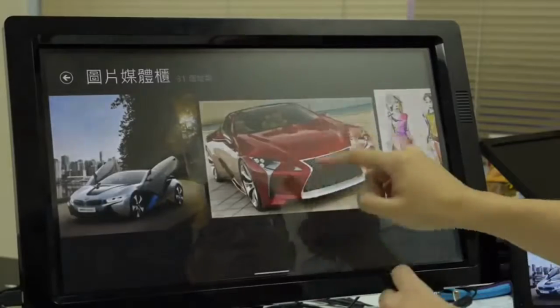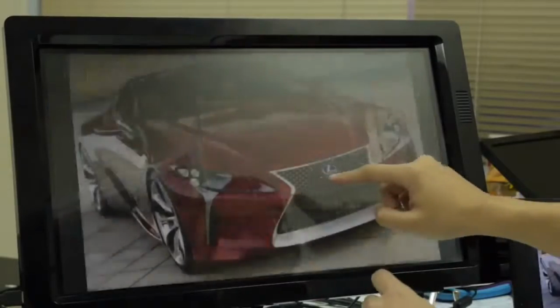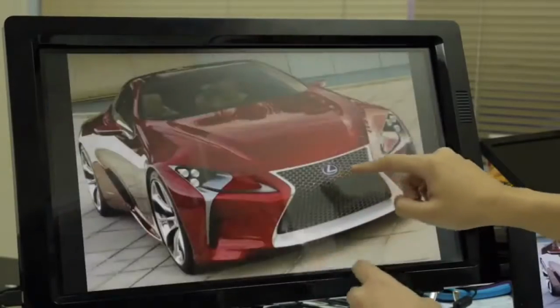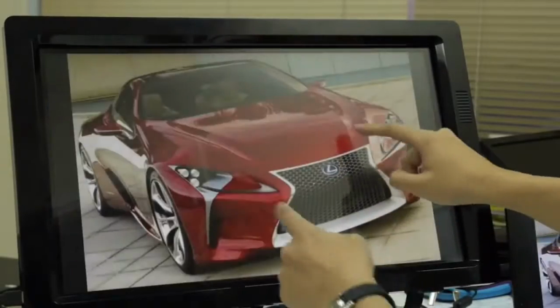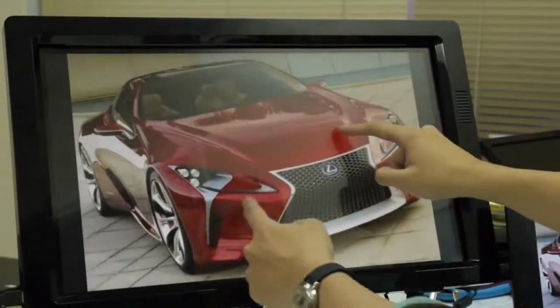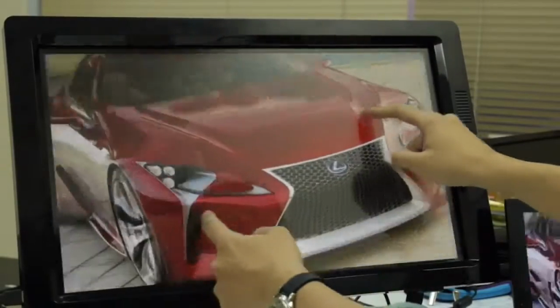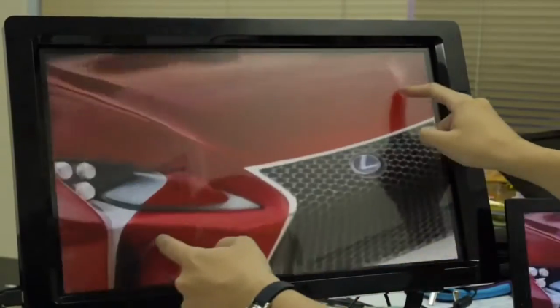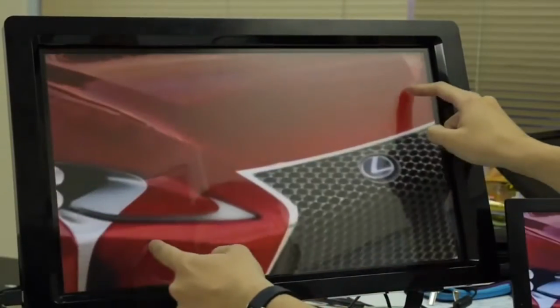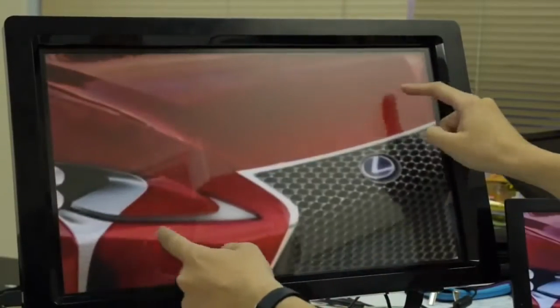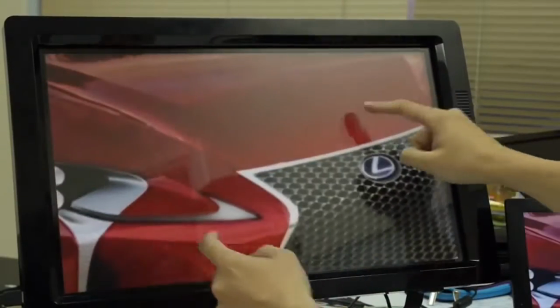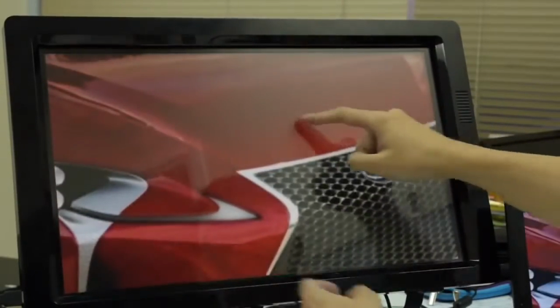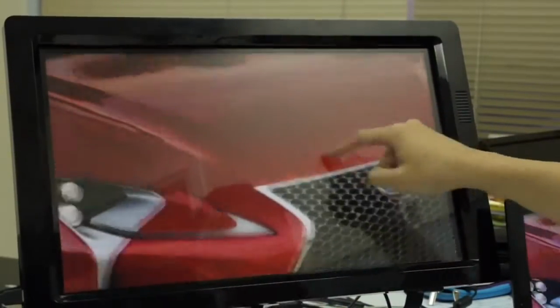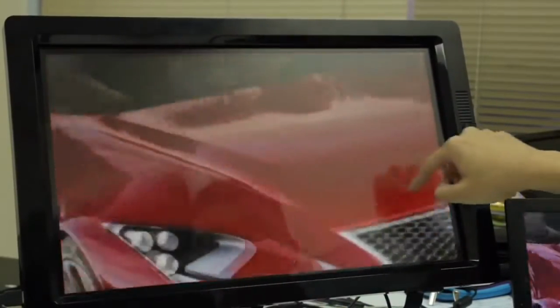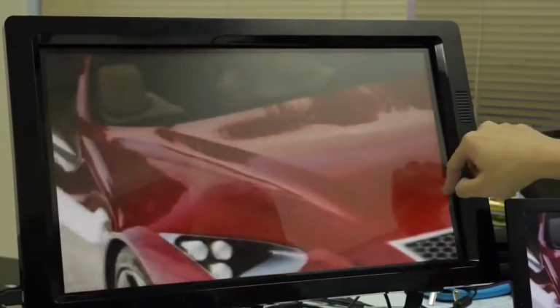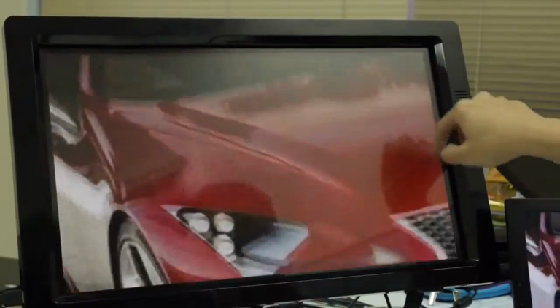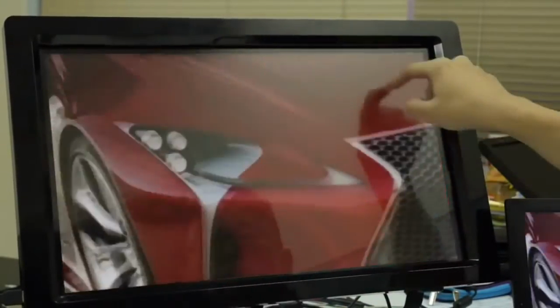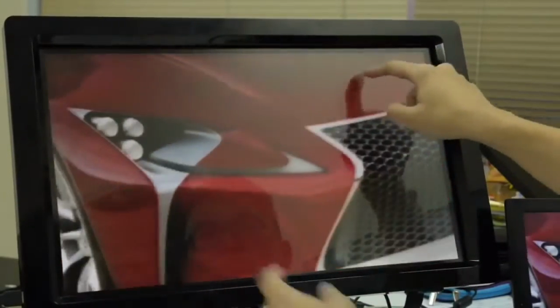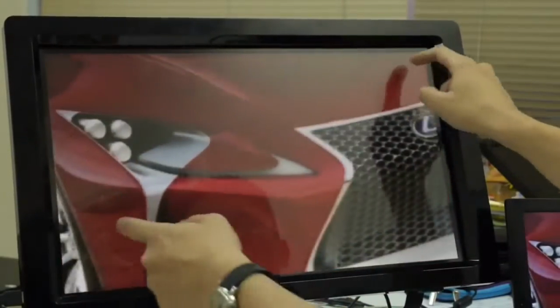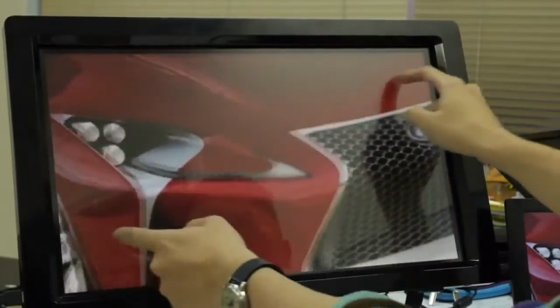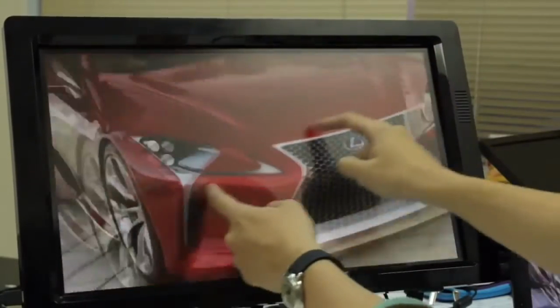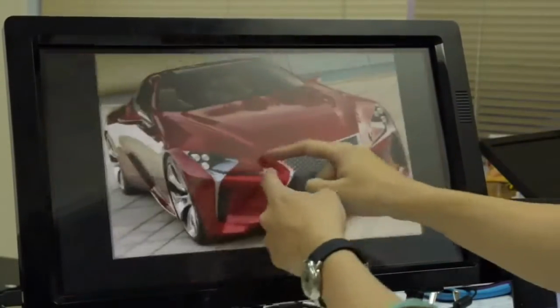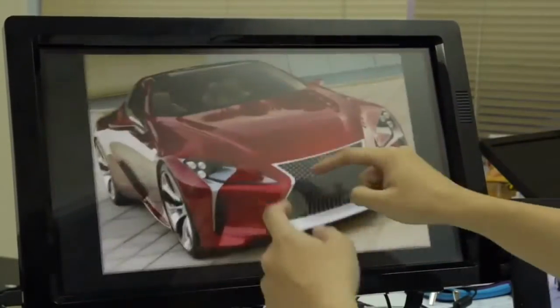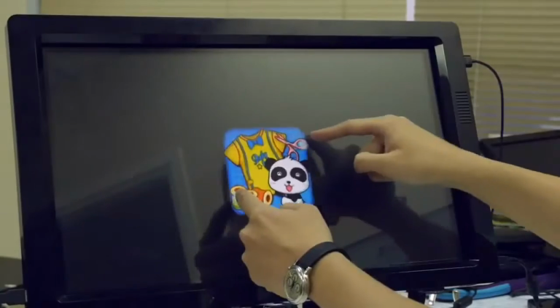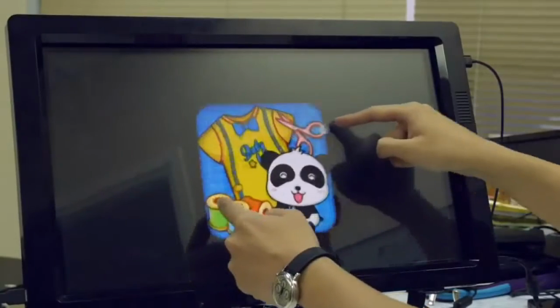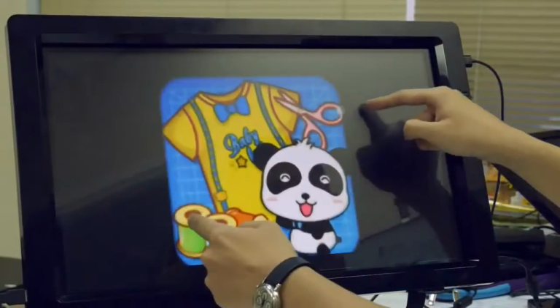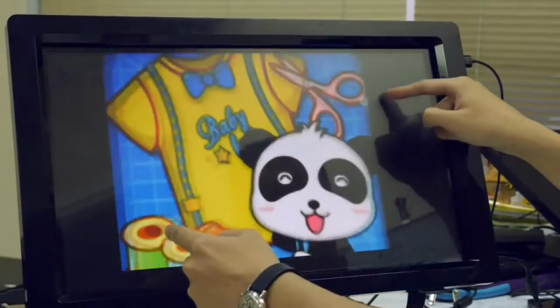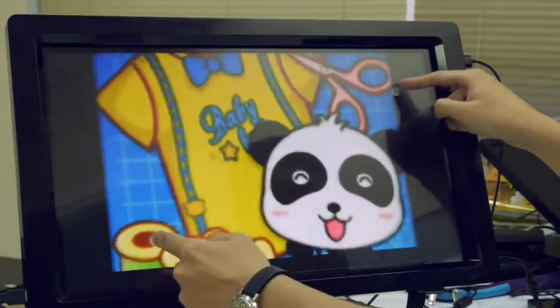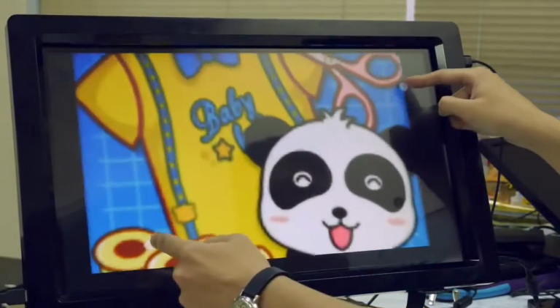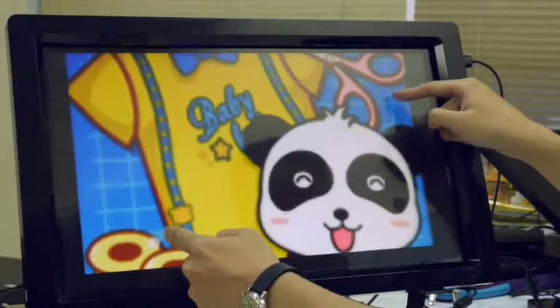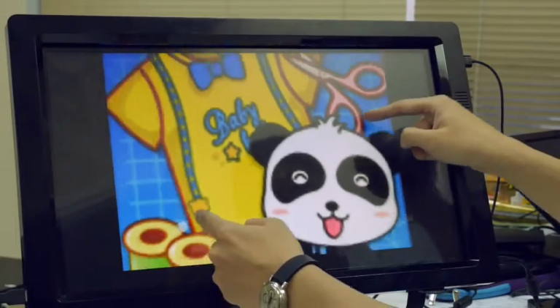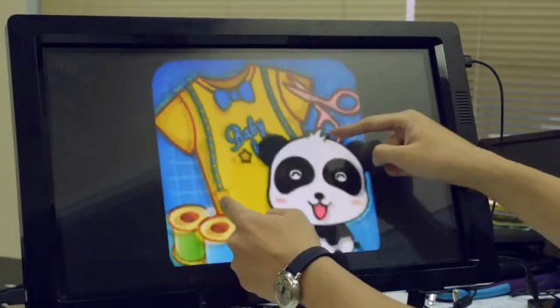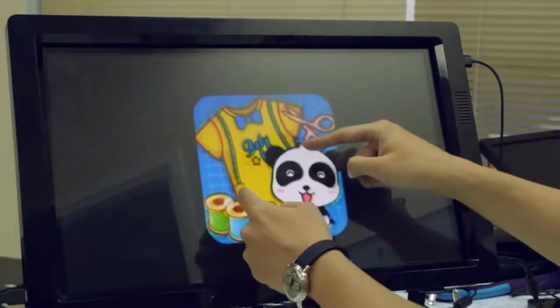Now you can enjoy two-point multi-touch capability with your monitor through SmartFrame.